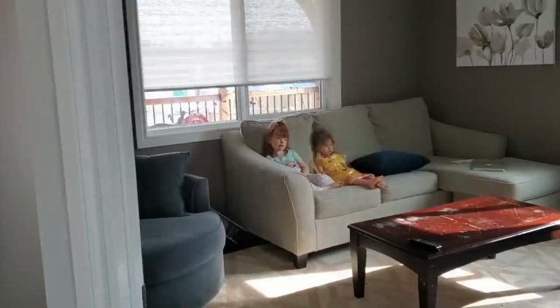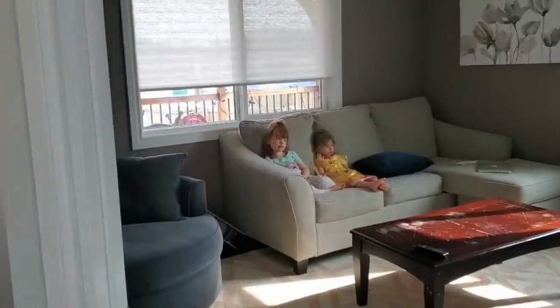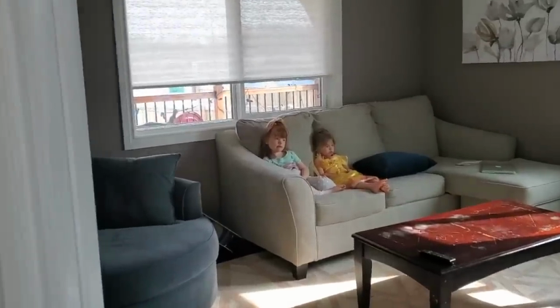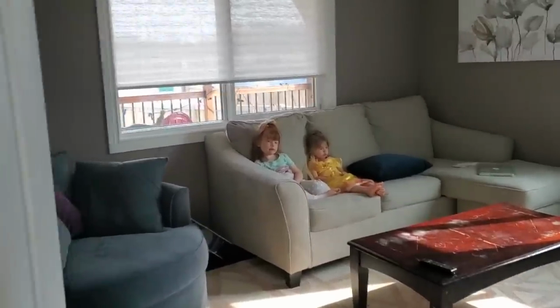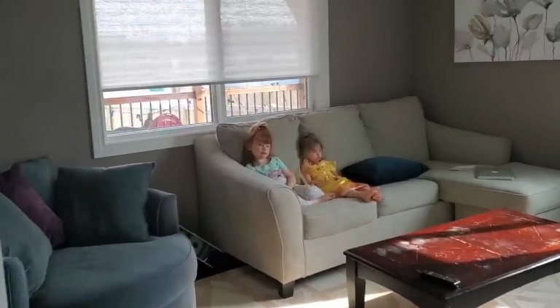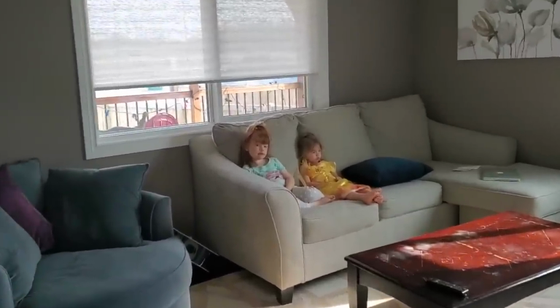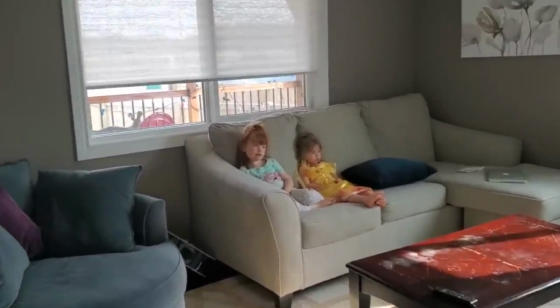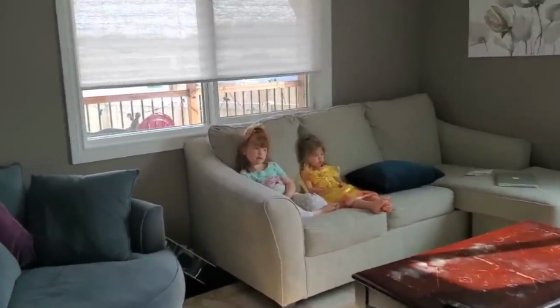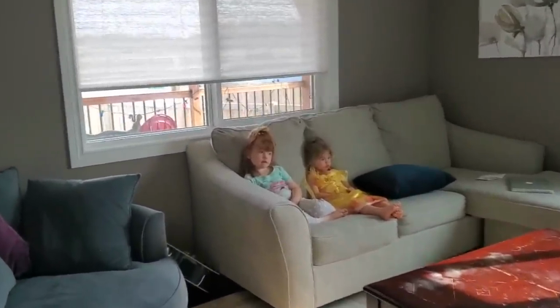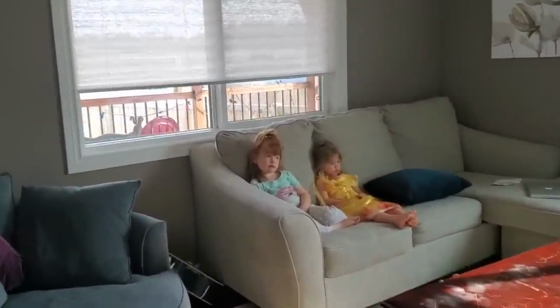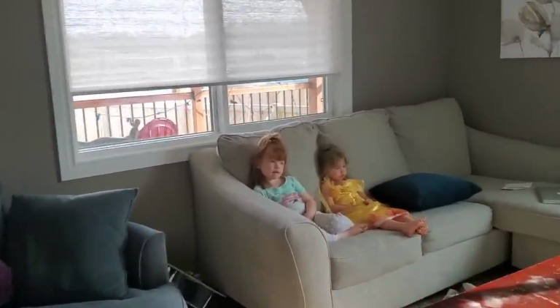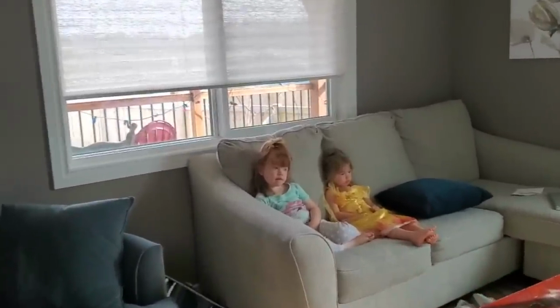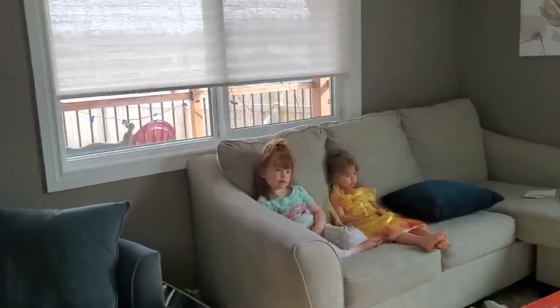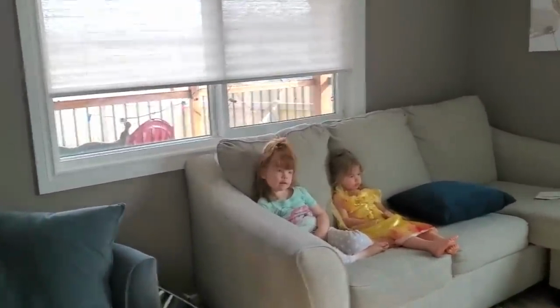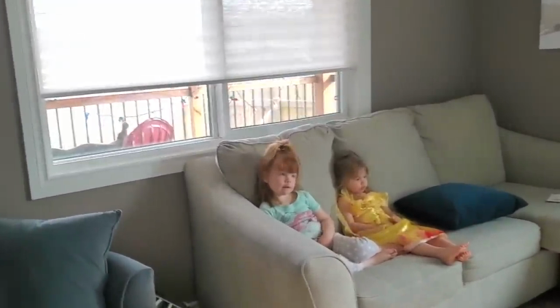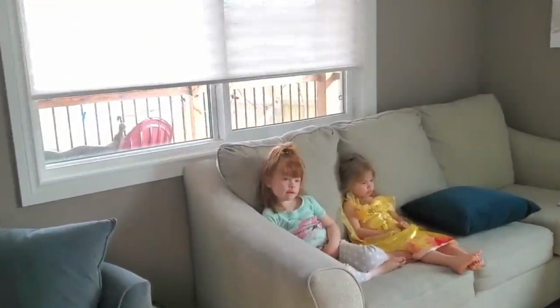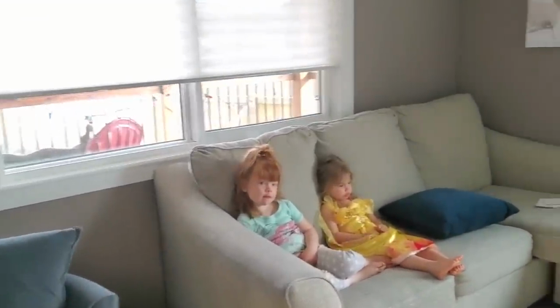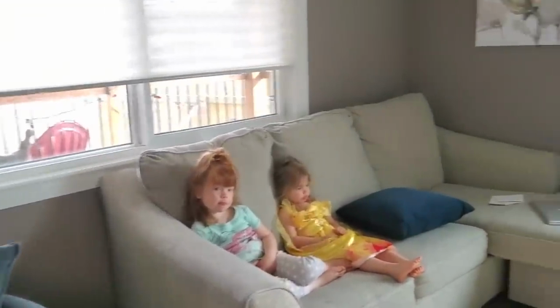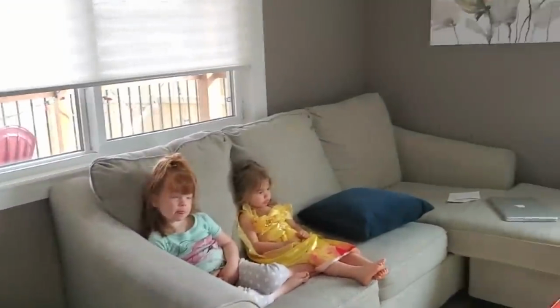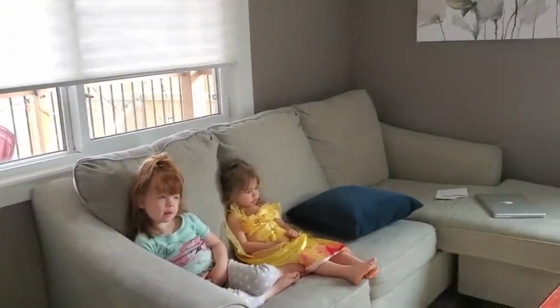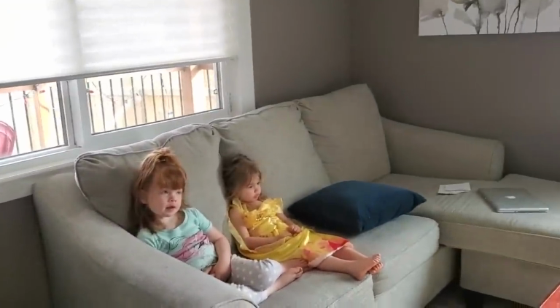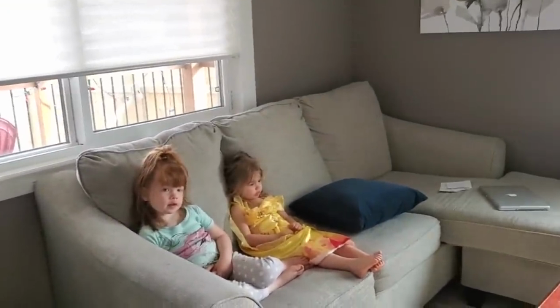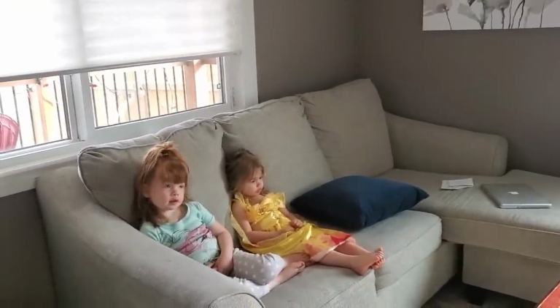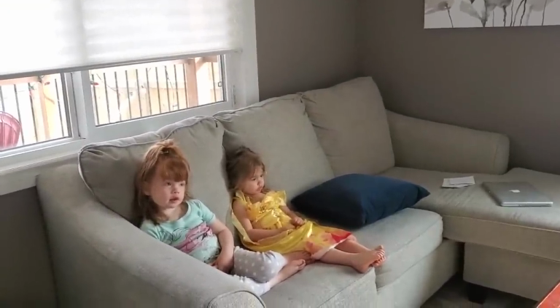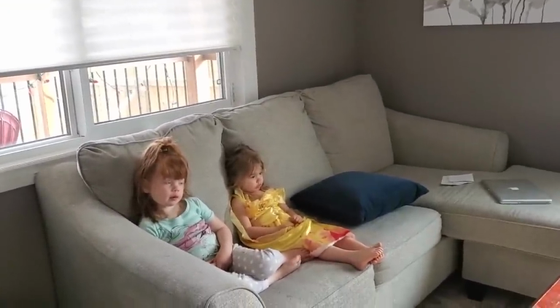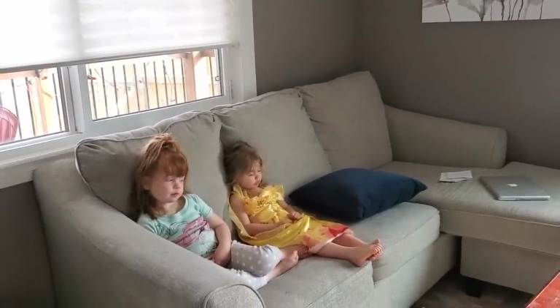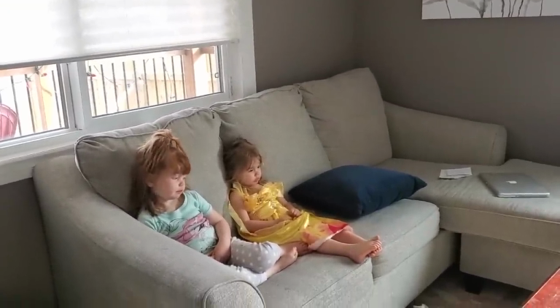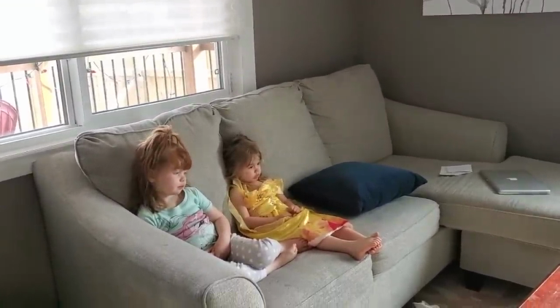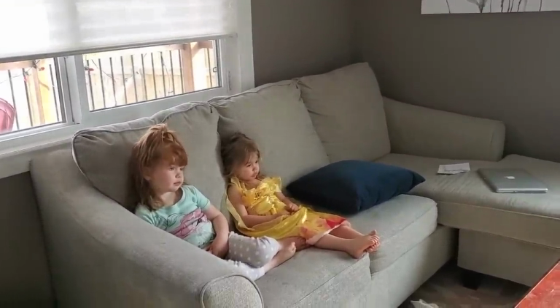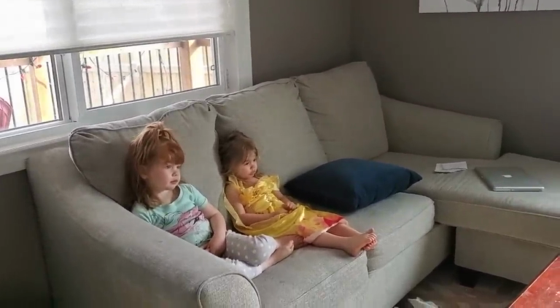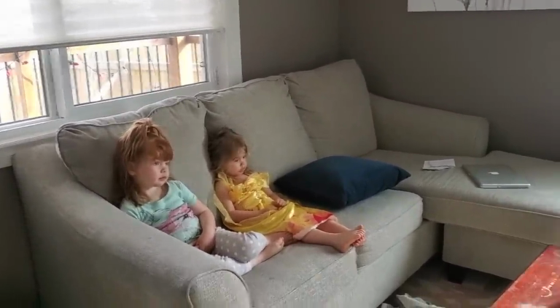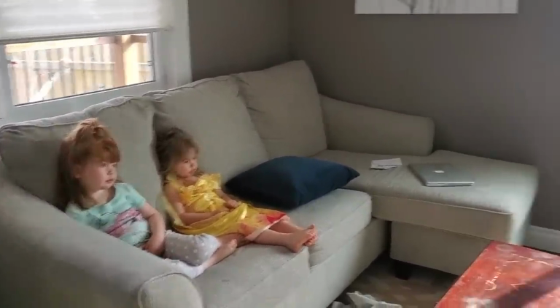My girls are super out of it after their nap, so I'm going to put on a show for them and go get my zone clean done.